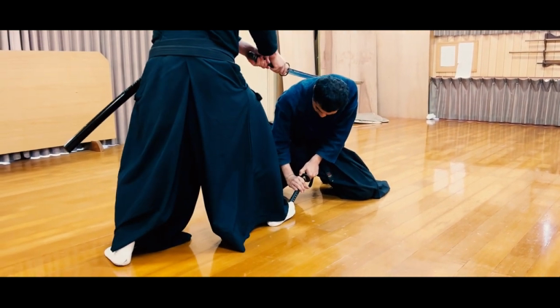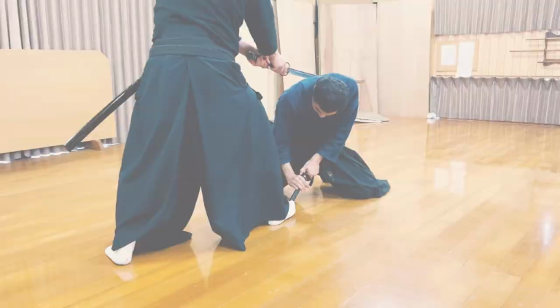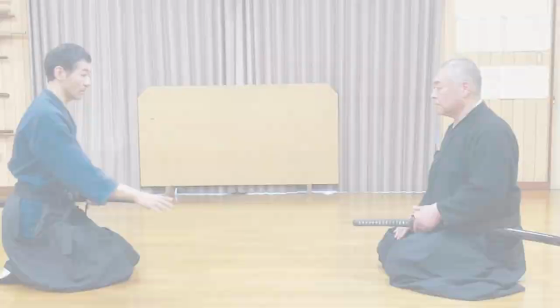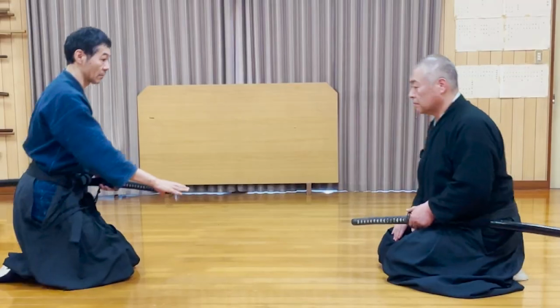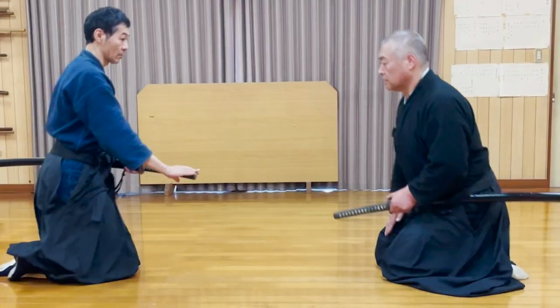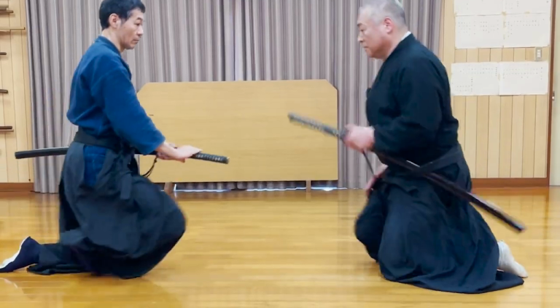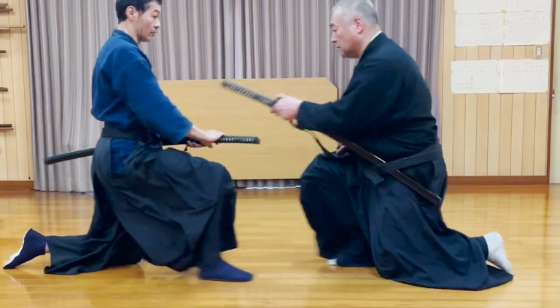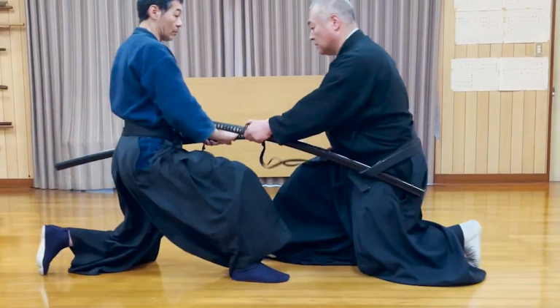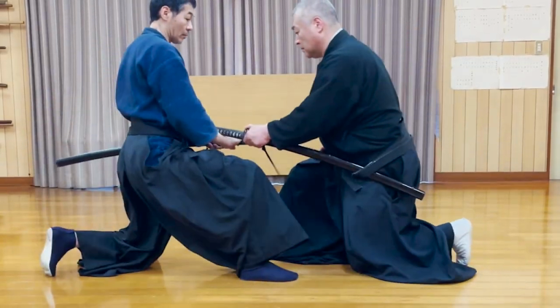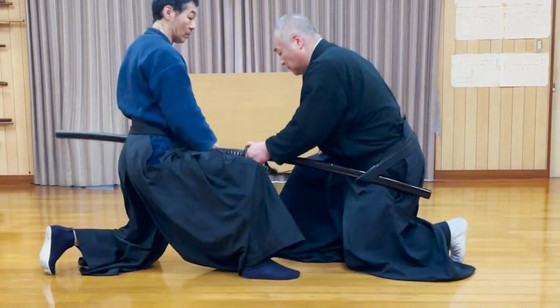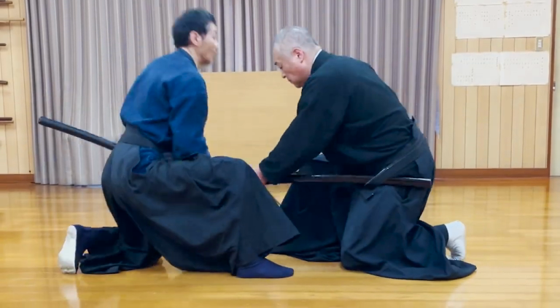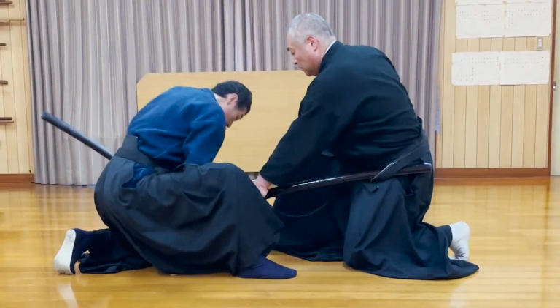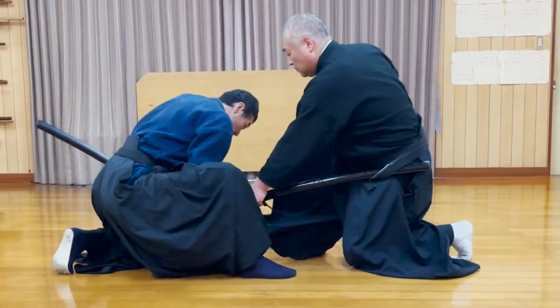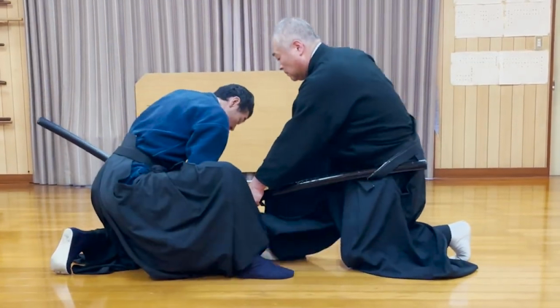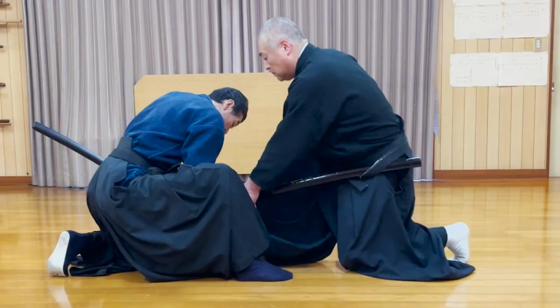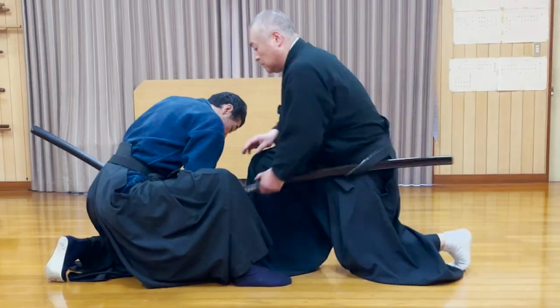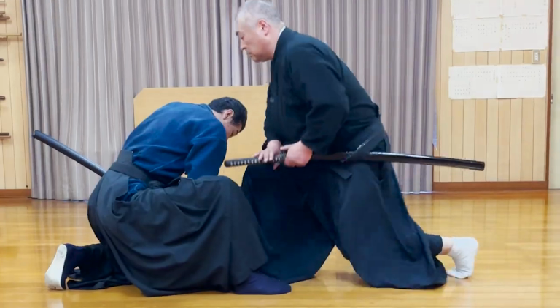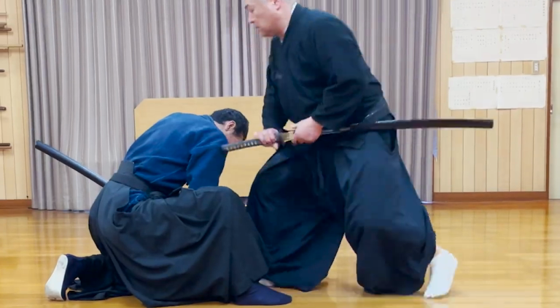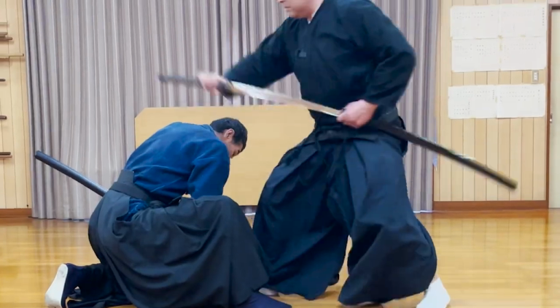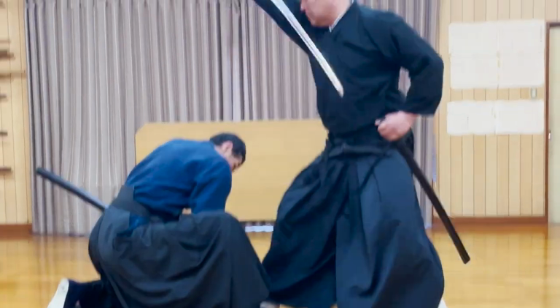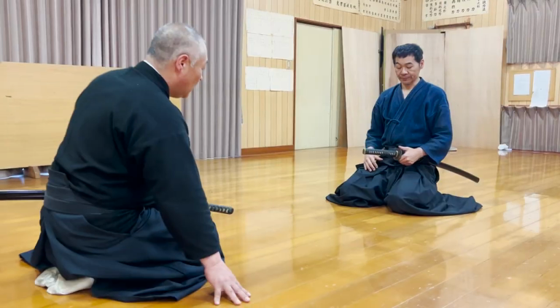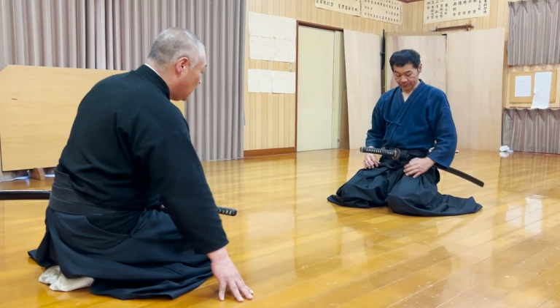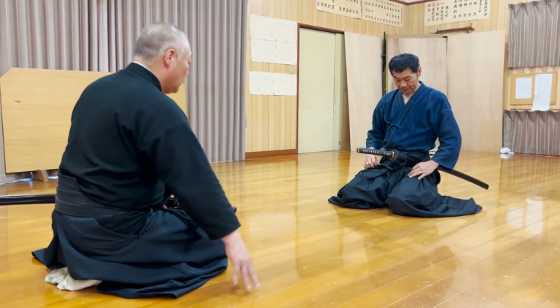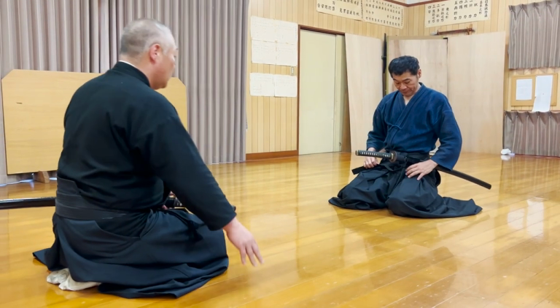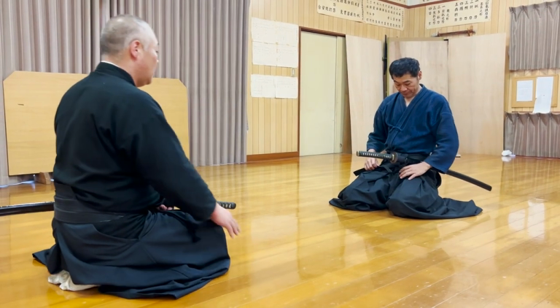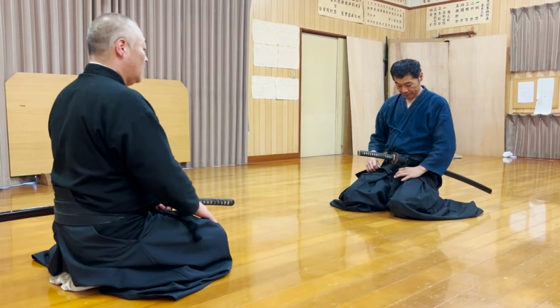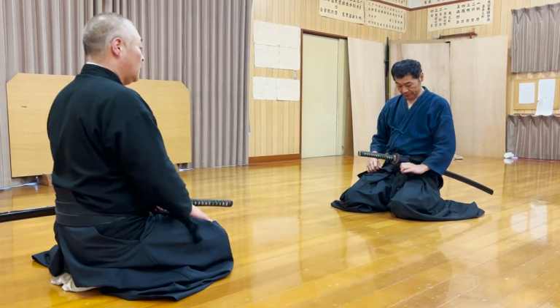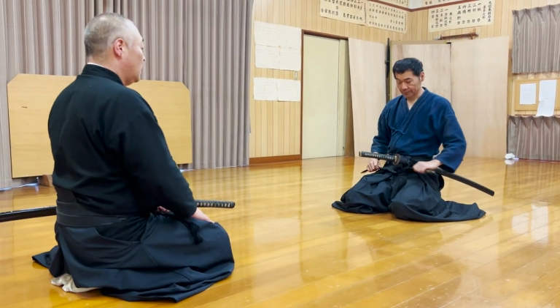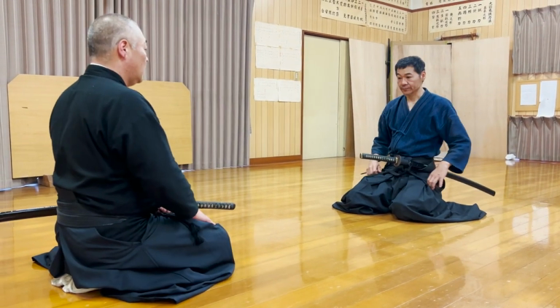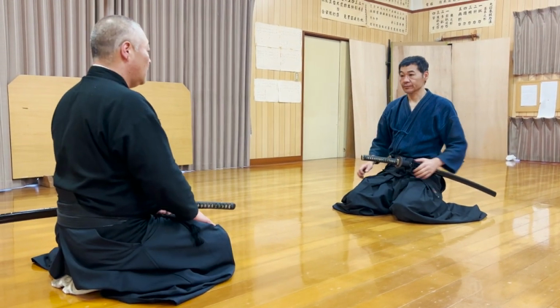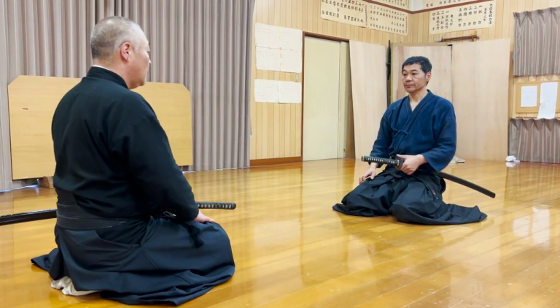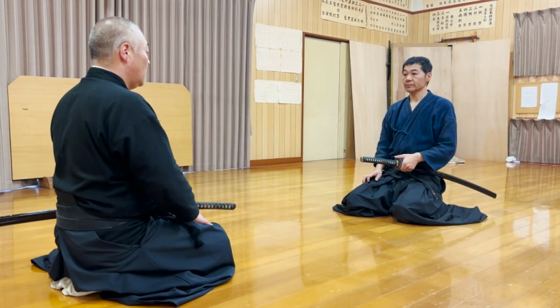Six Sensei stepped on Tsukana-san's handle. Let's ask about the detail of this technique.